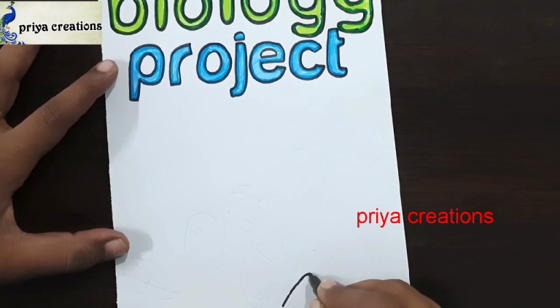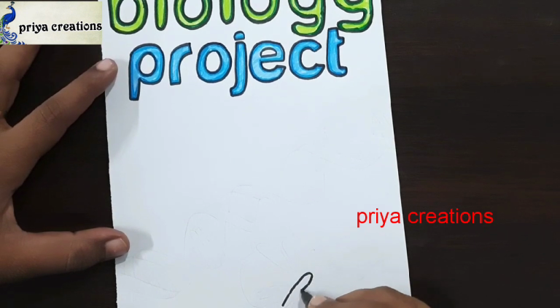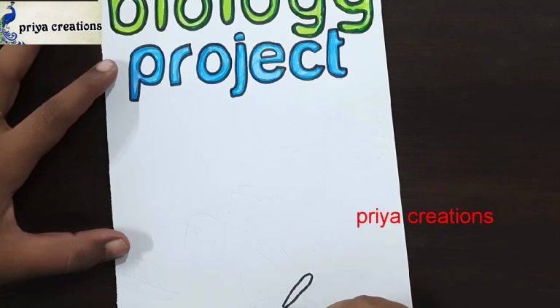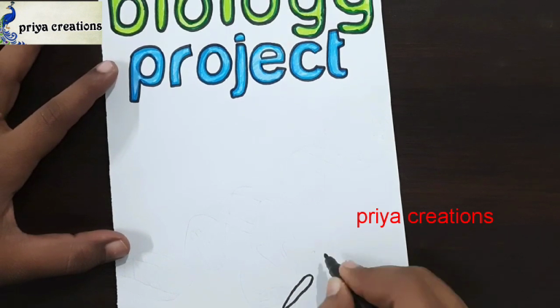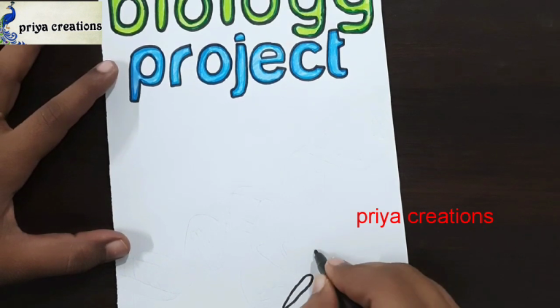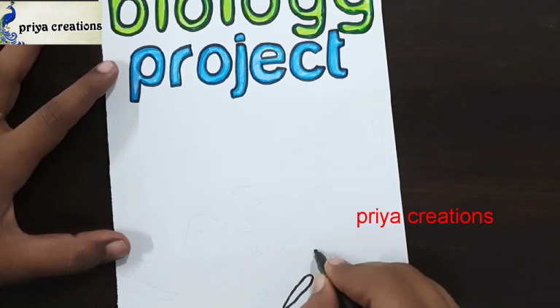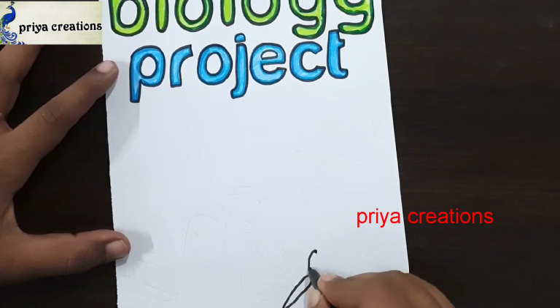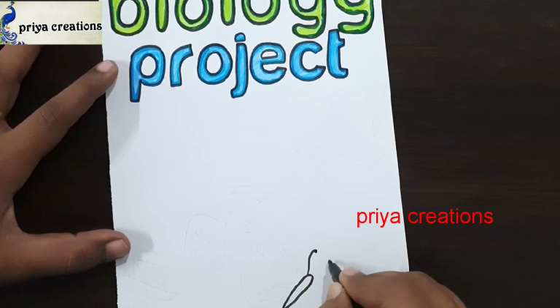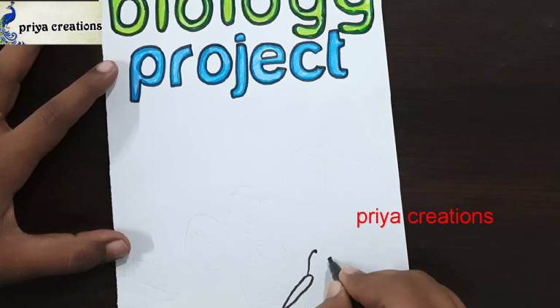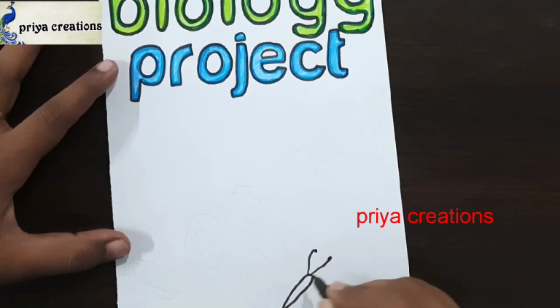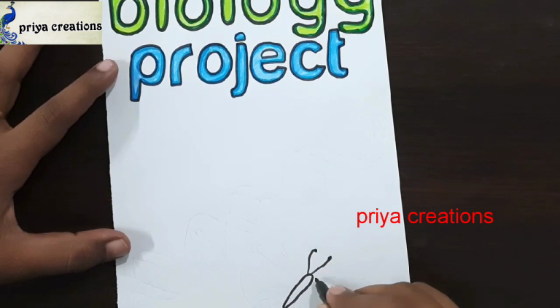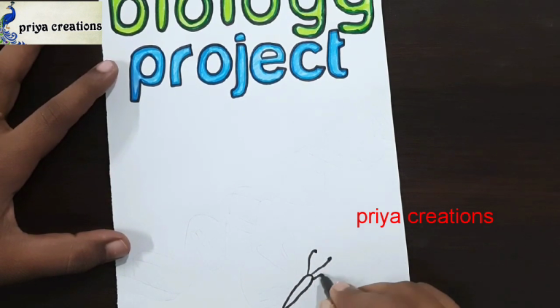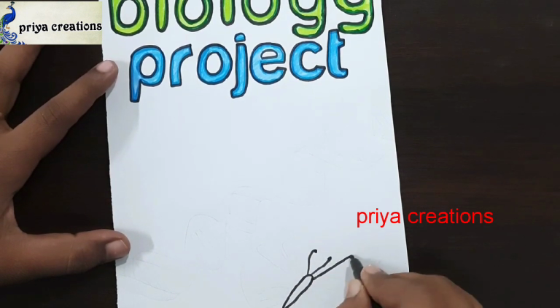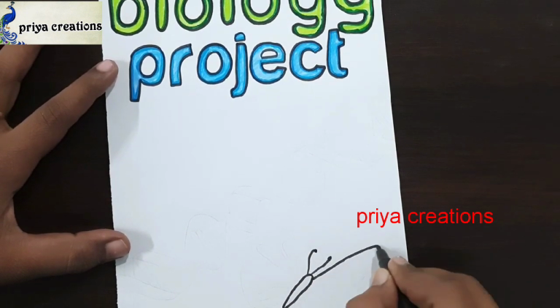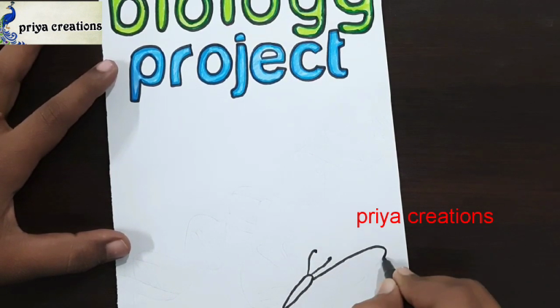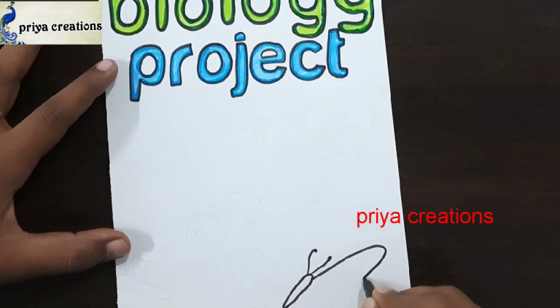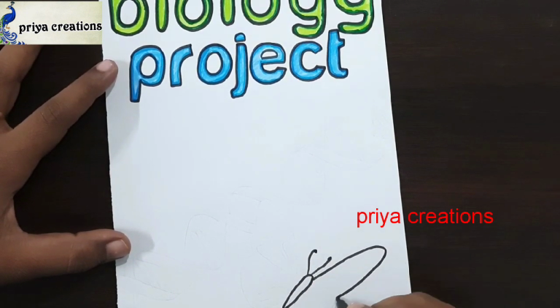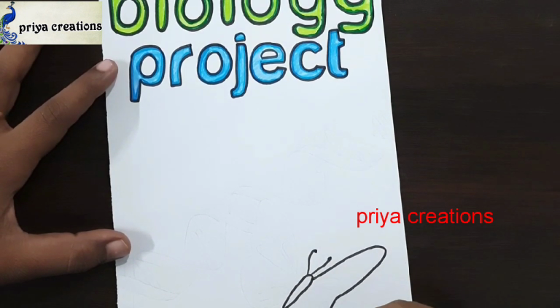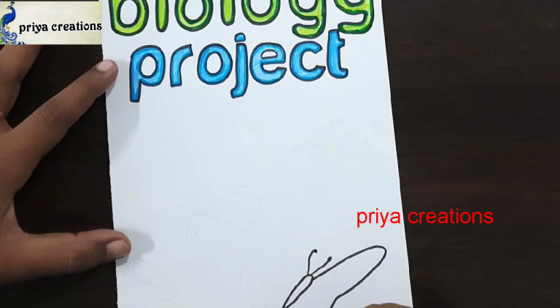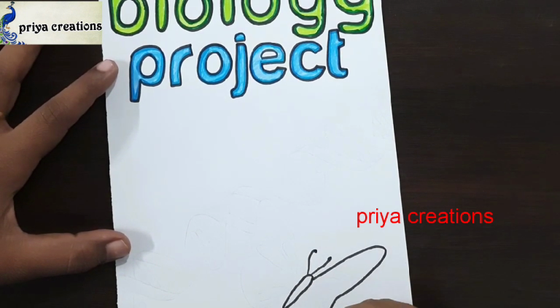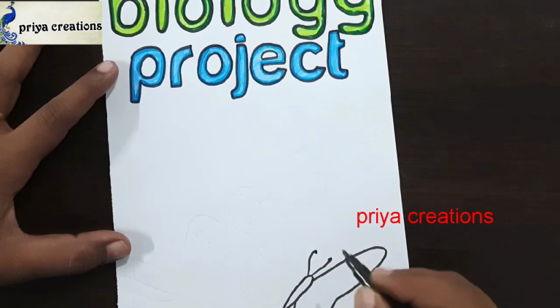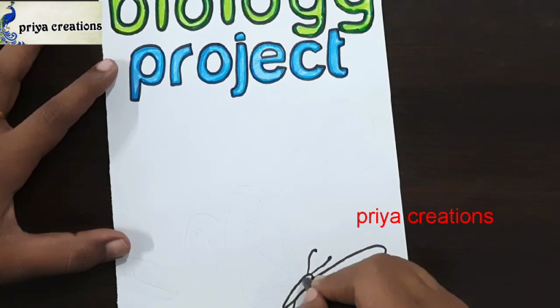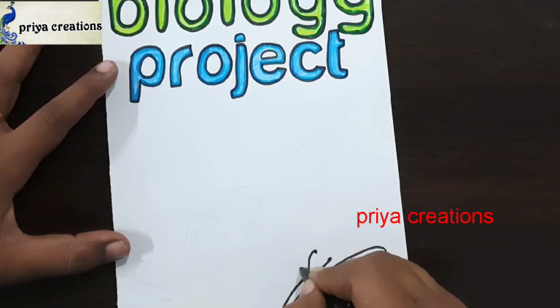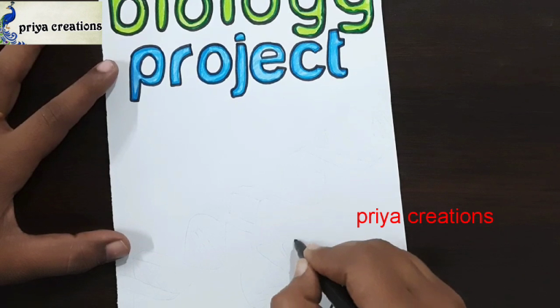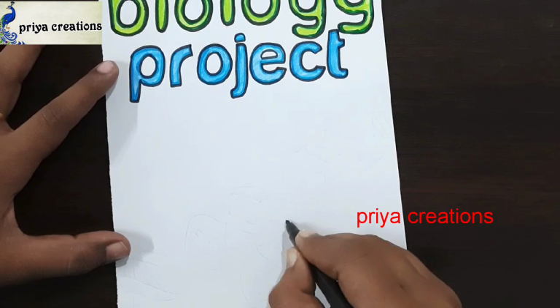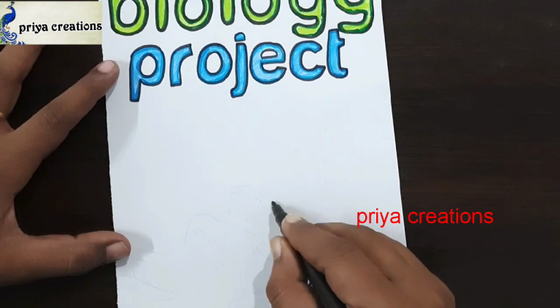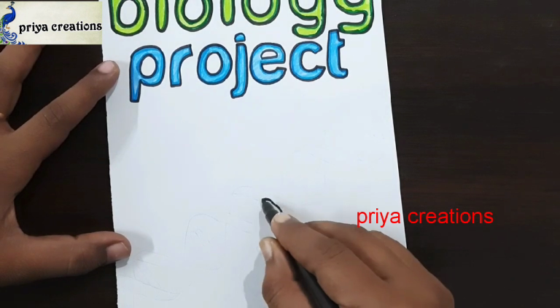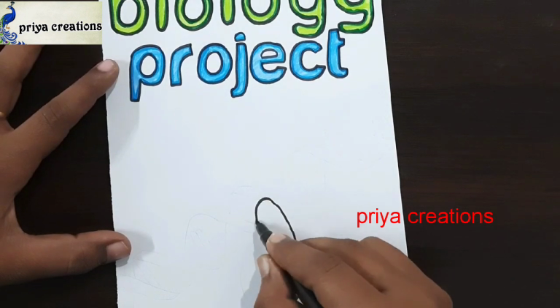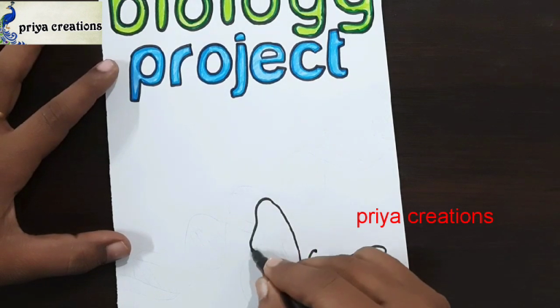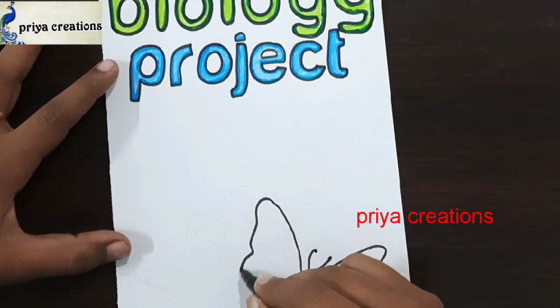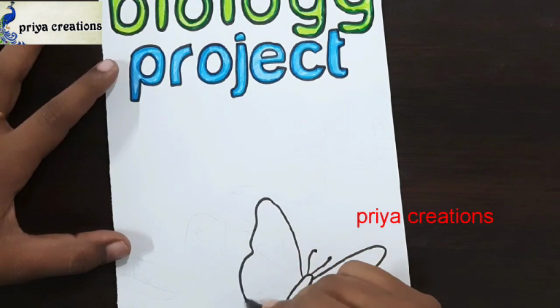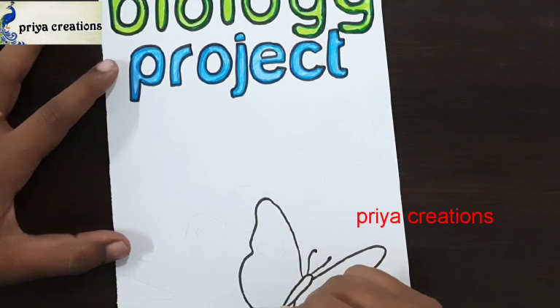Now using yellow color pencil to draw colorful patterns. Here I am drawing a butterfly. Draw the outline of the butterfly like this.